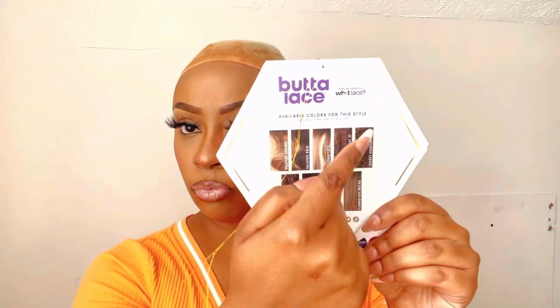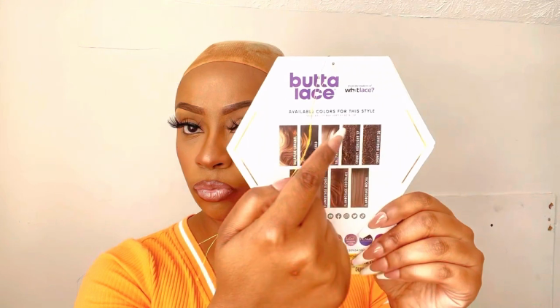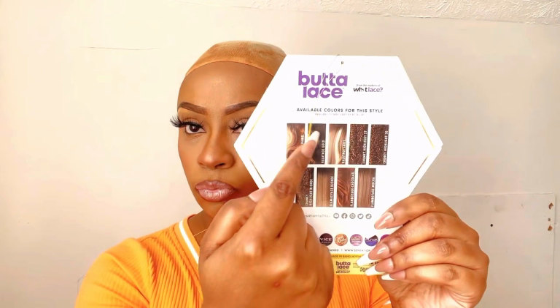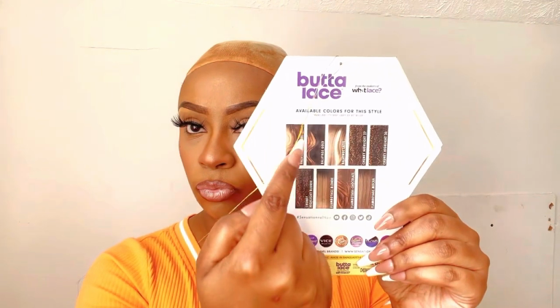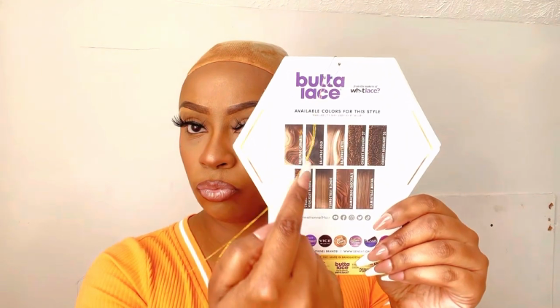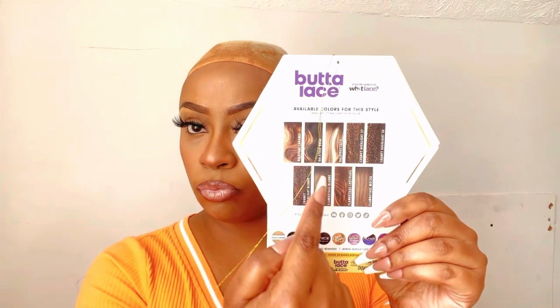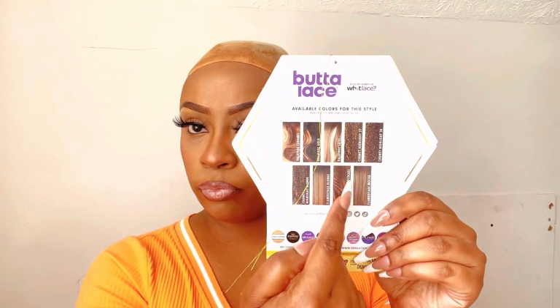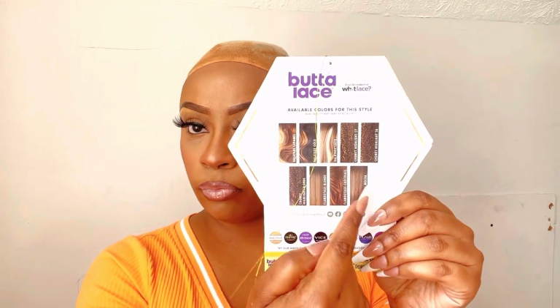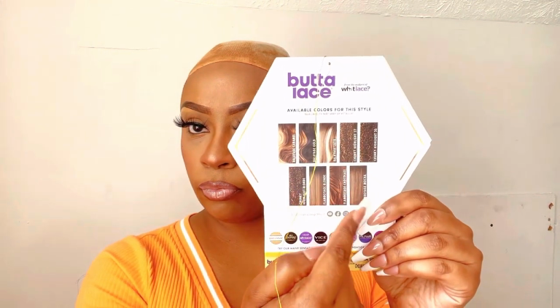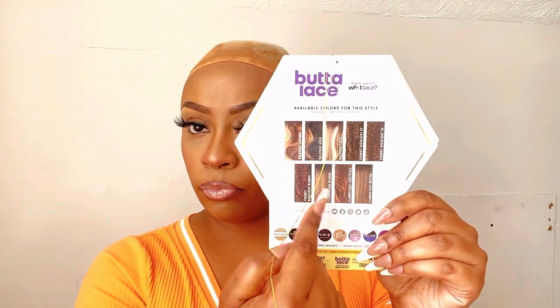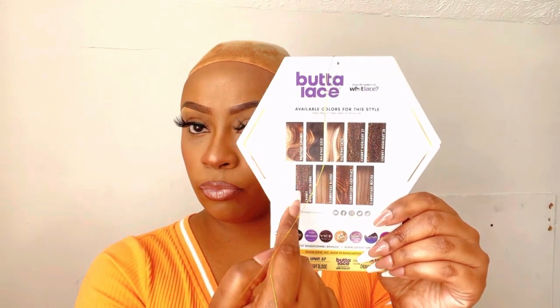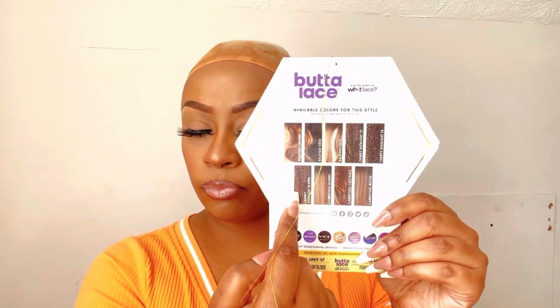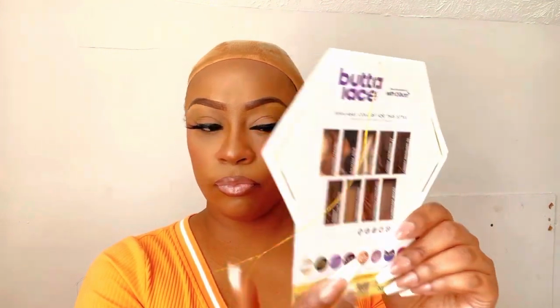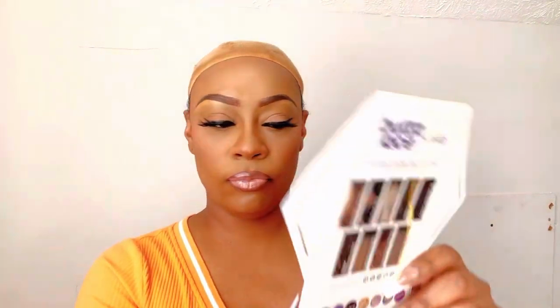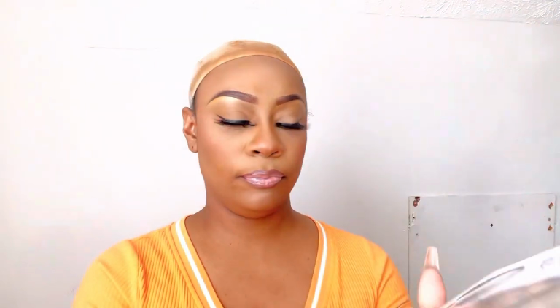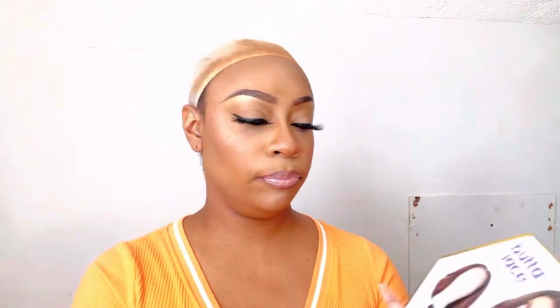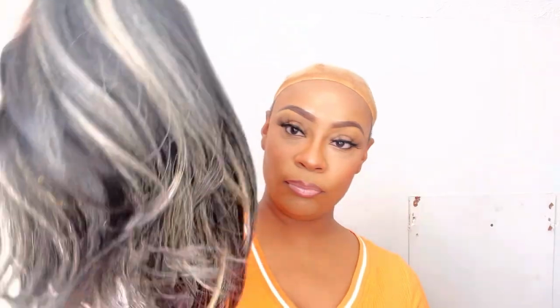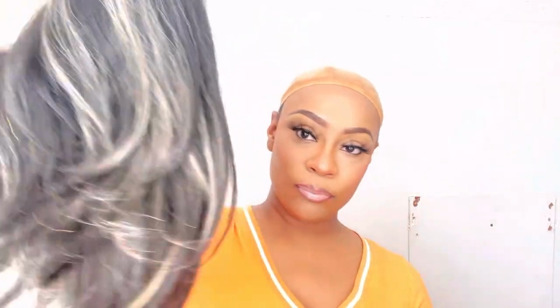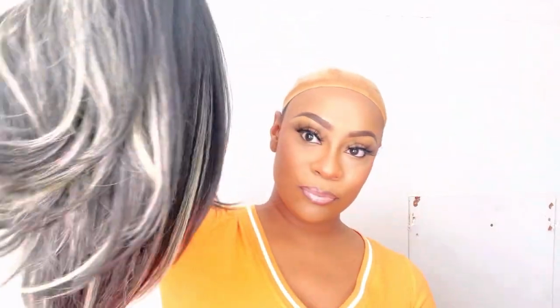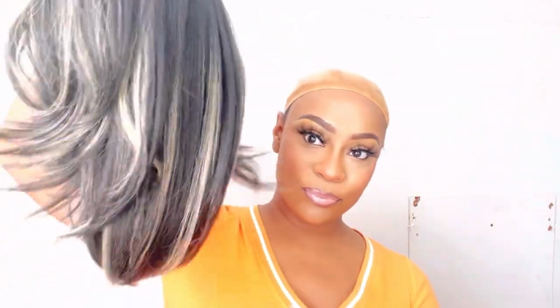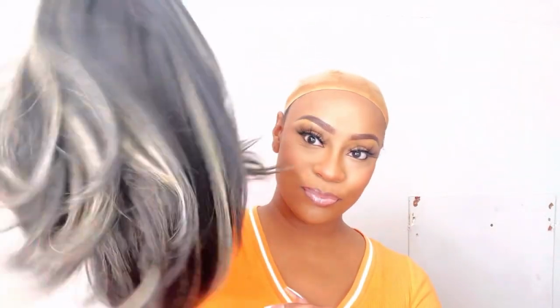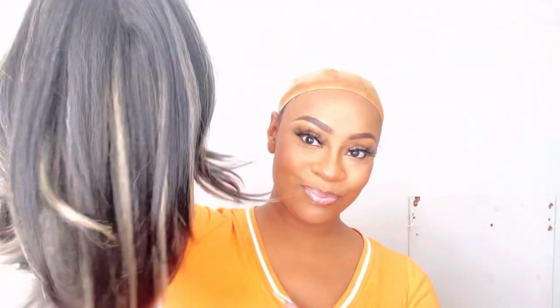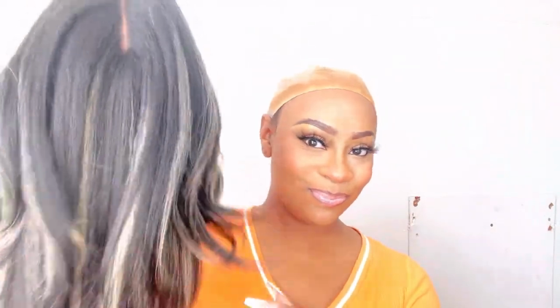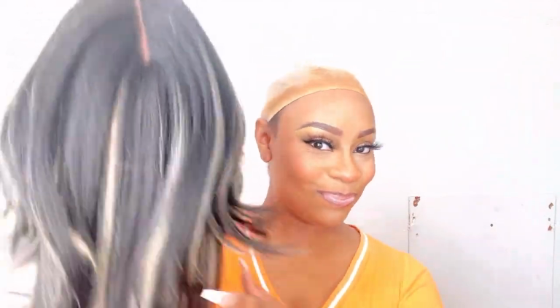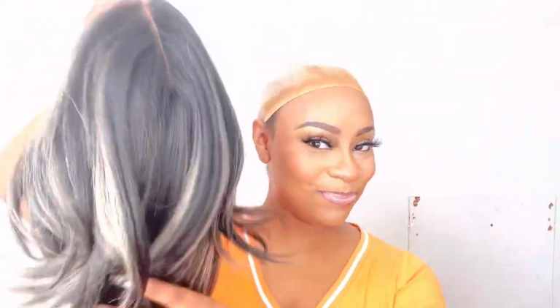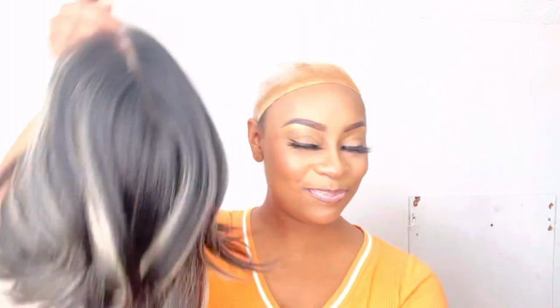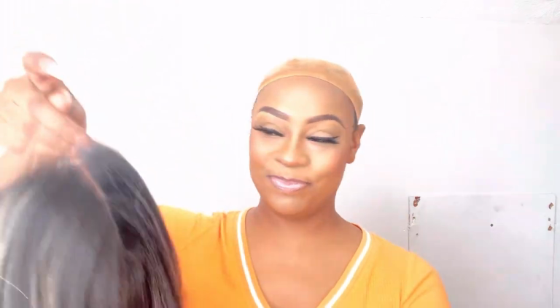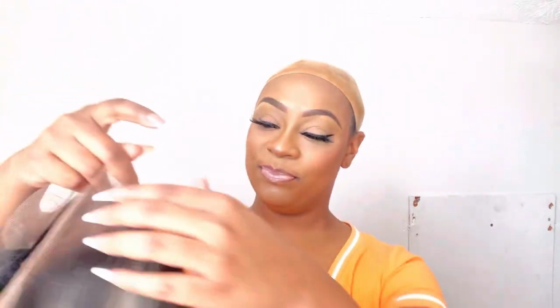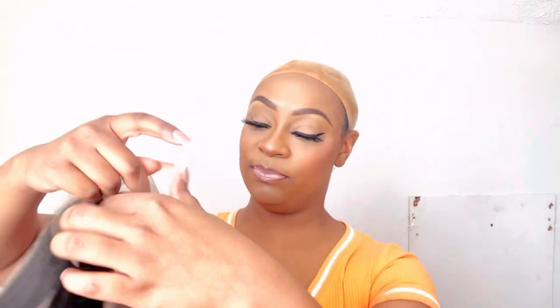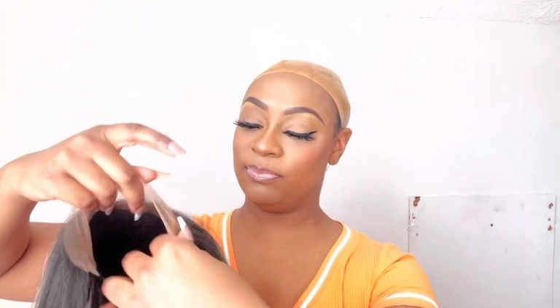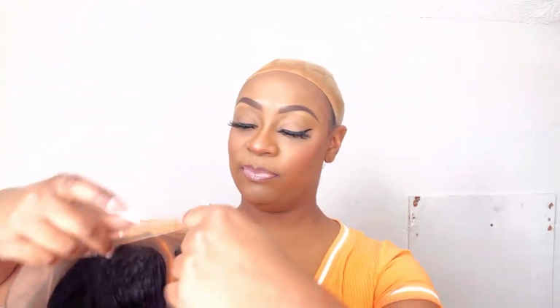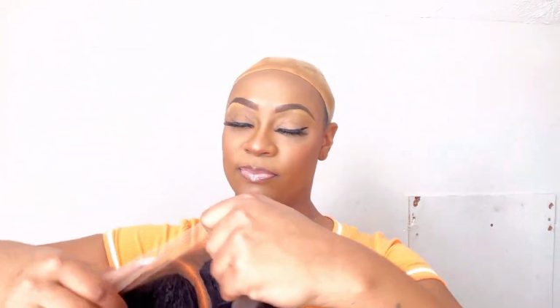It does come in a plethora of other colors. This wig is brought to you by EbonyLine.com, so make sure that you guys check them out.